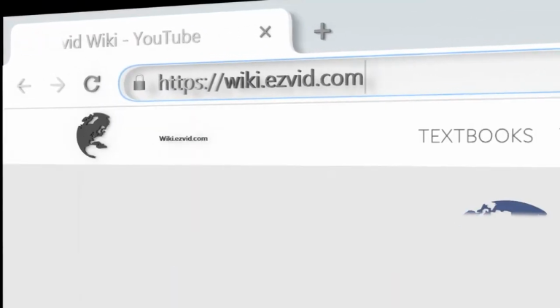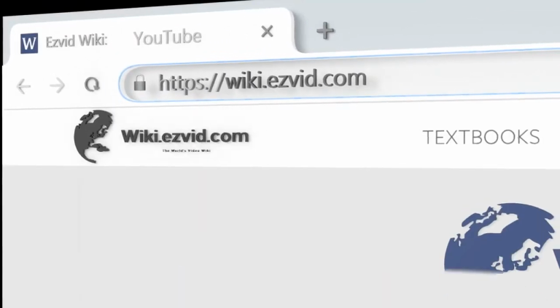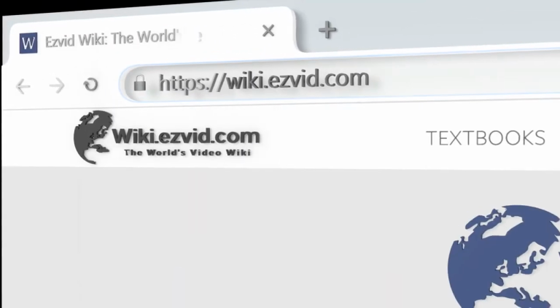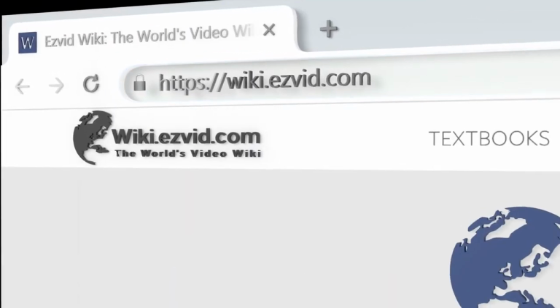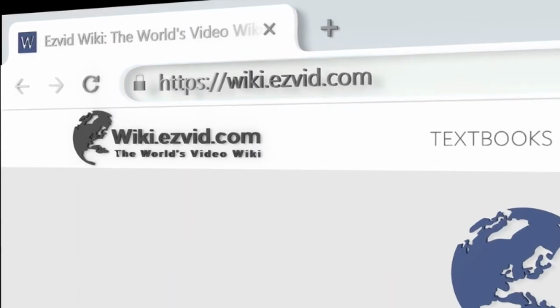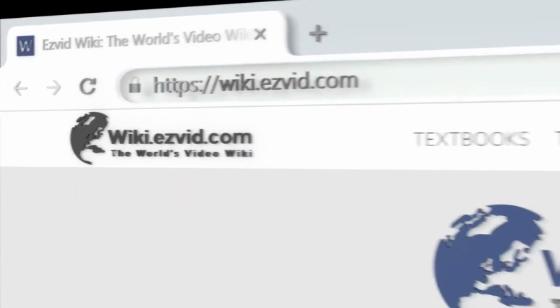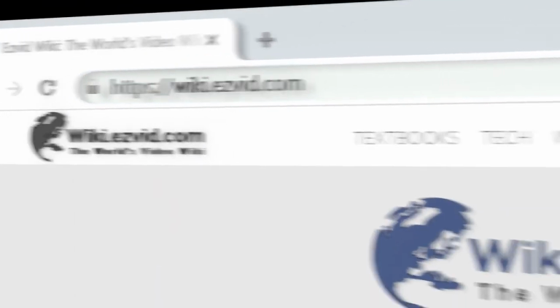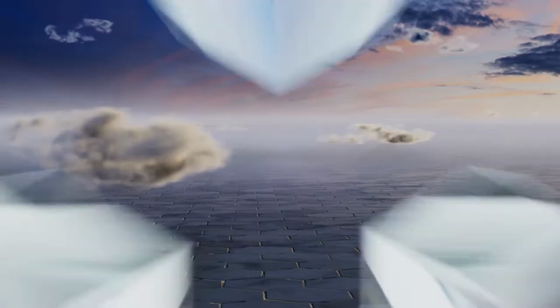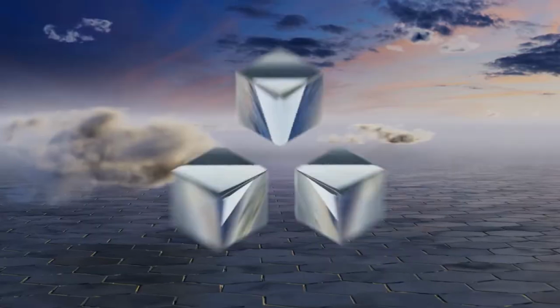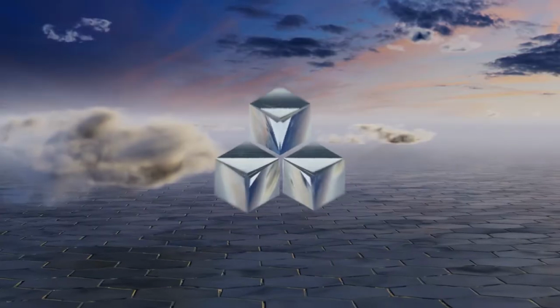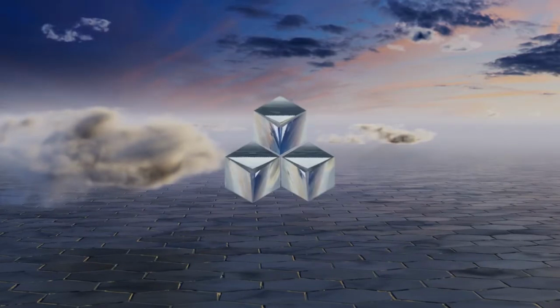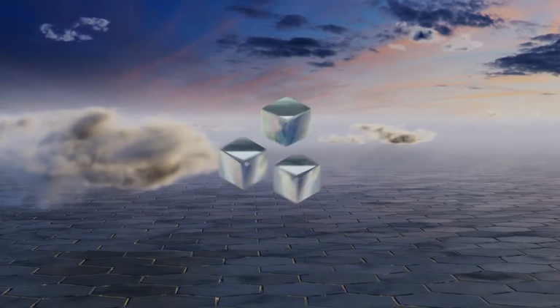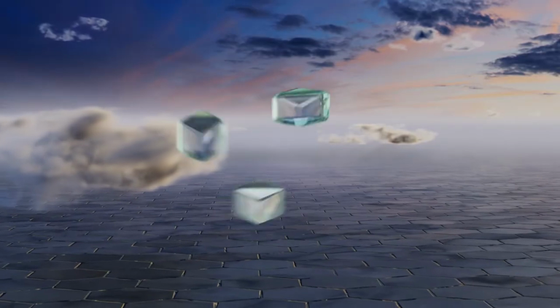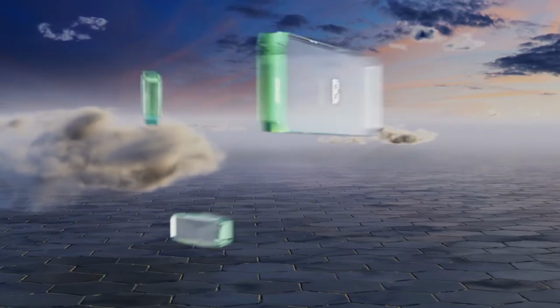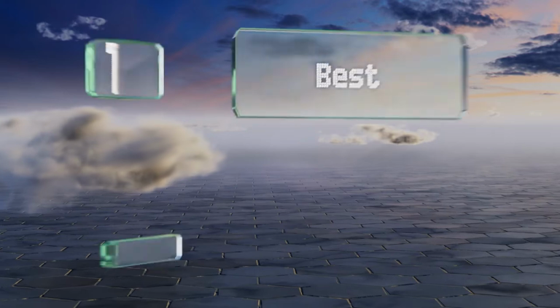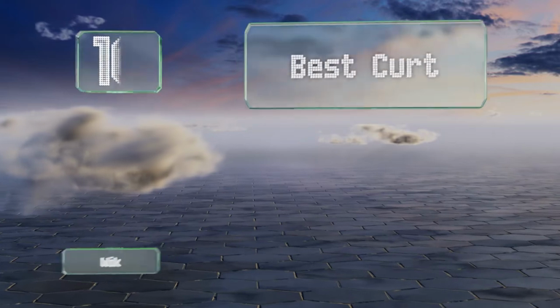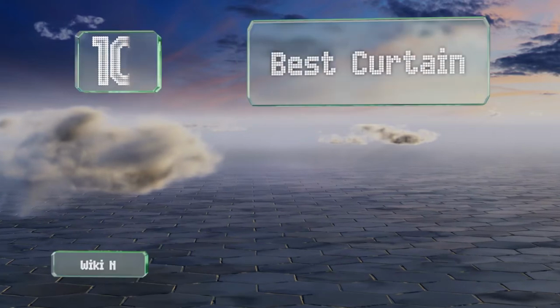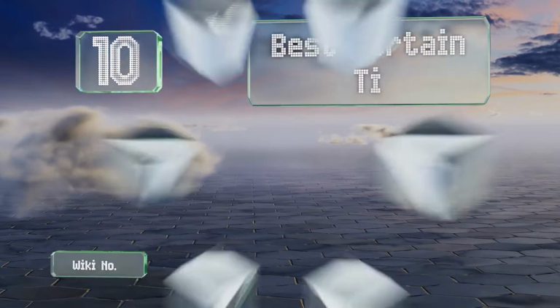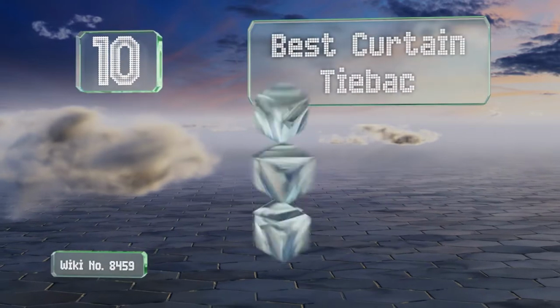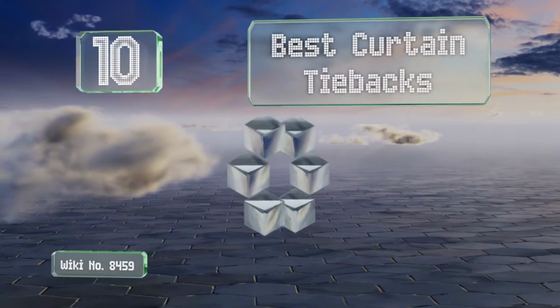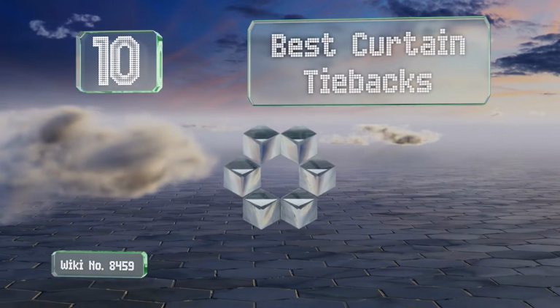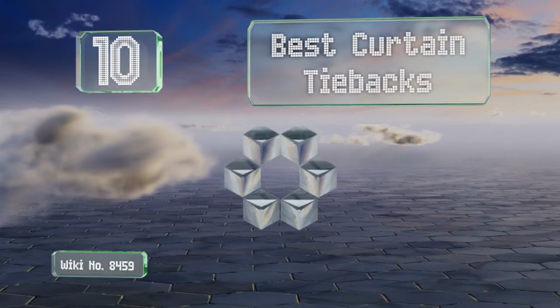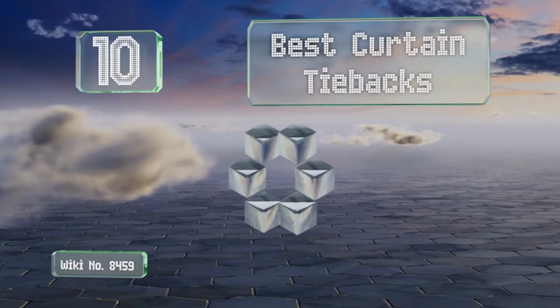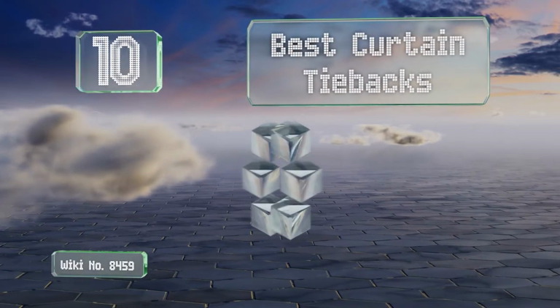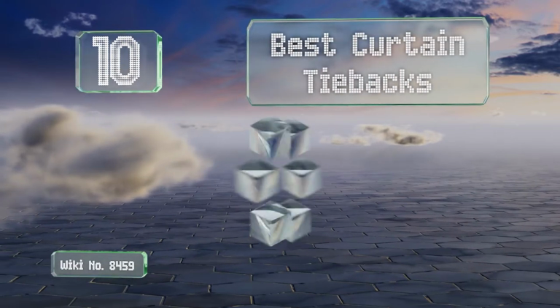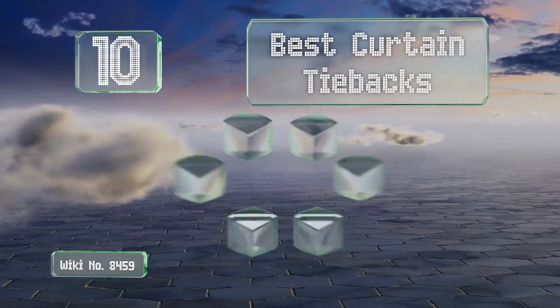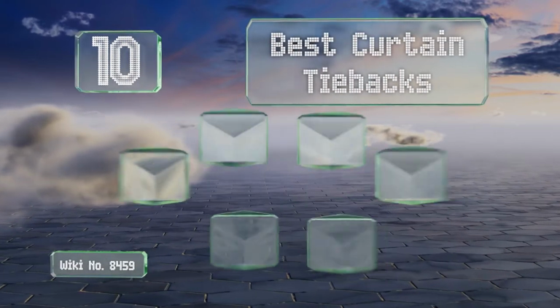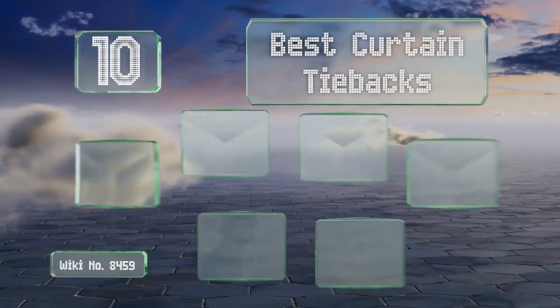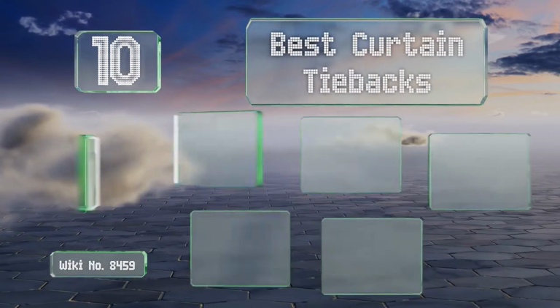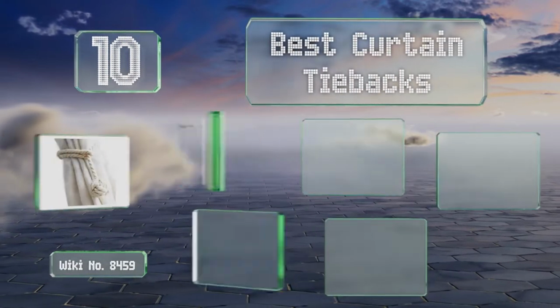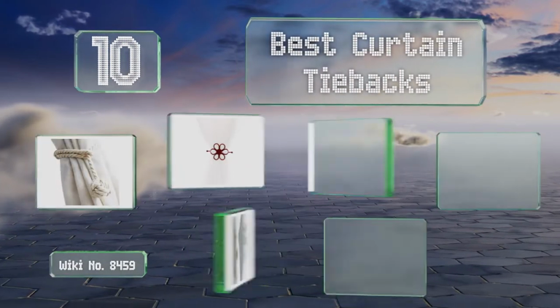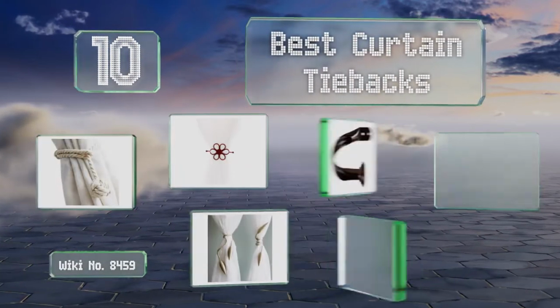EasyVid presents the 10 best curtain tiebacks. Let's get started with the list.